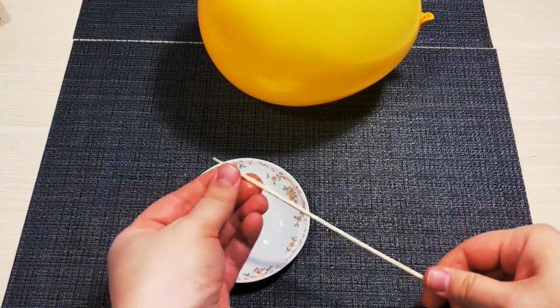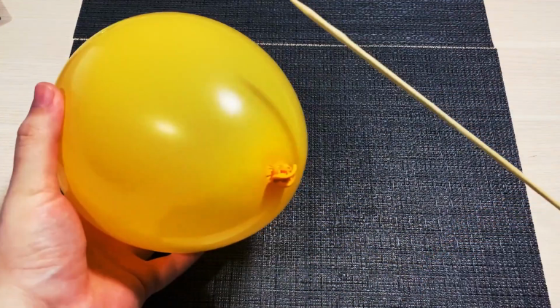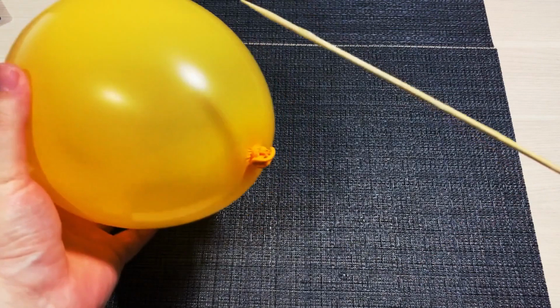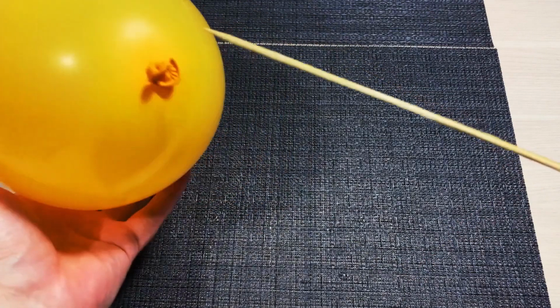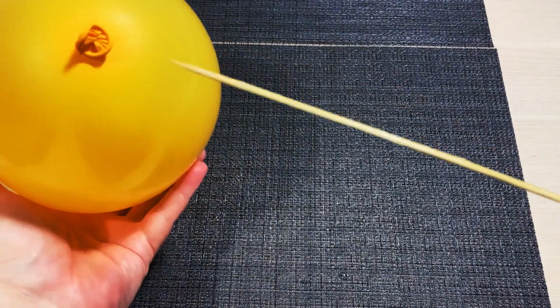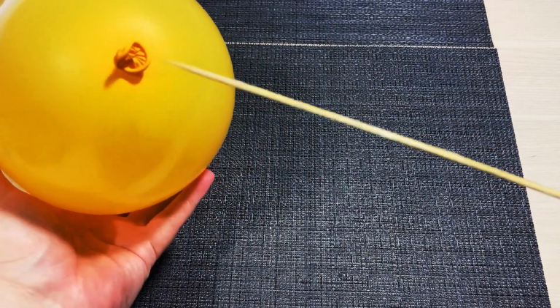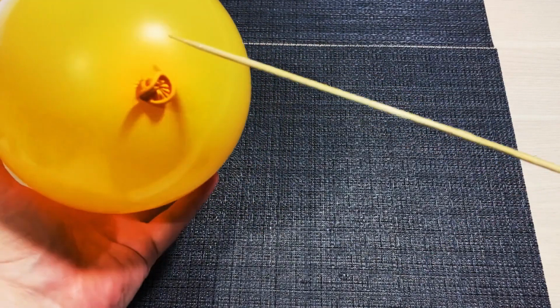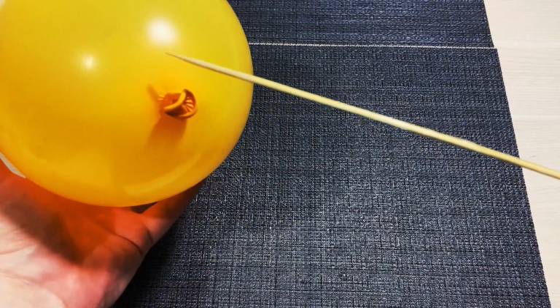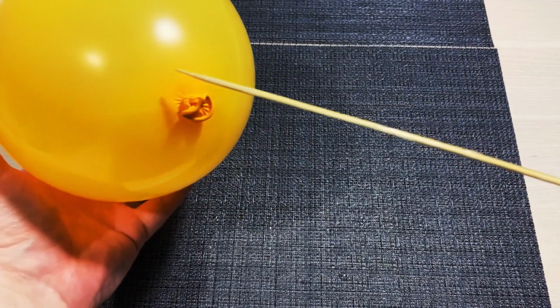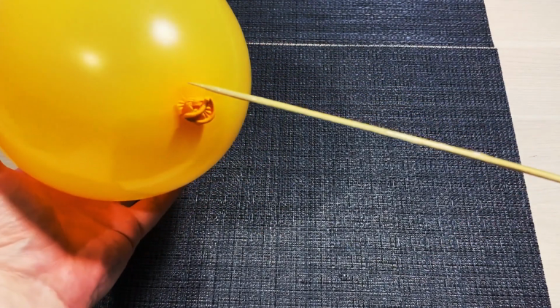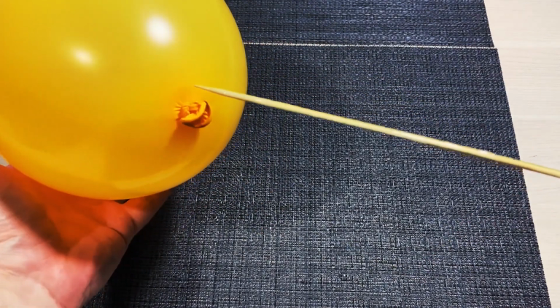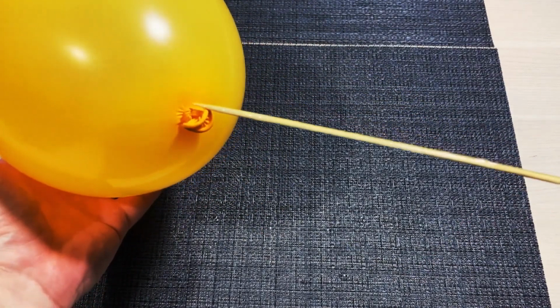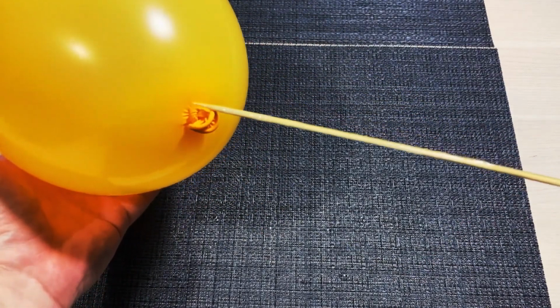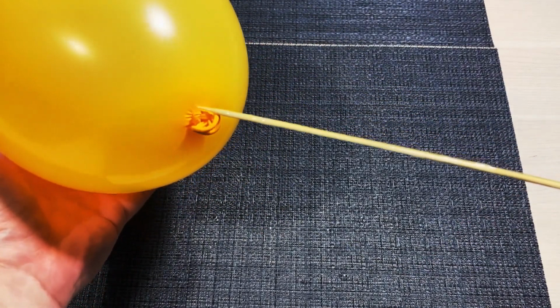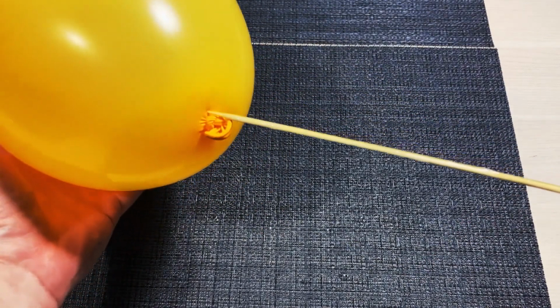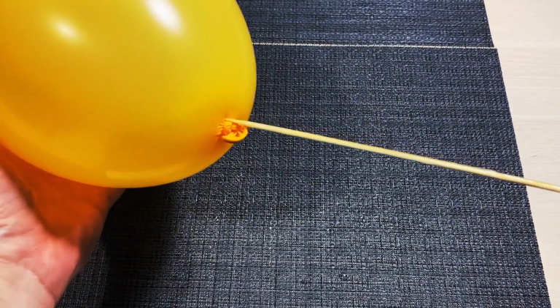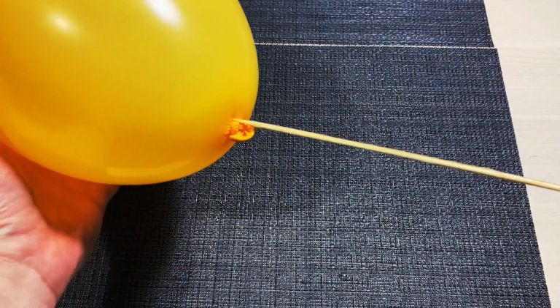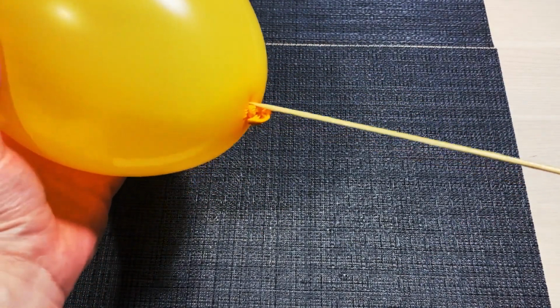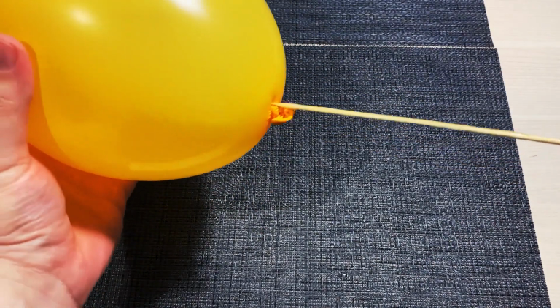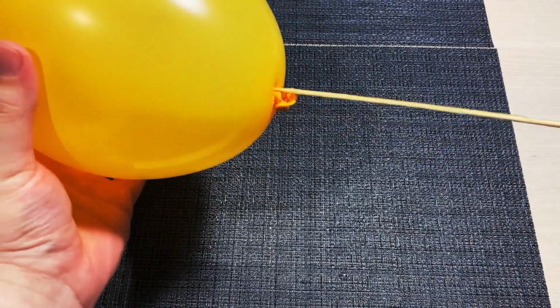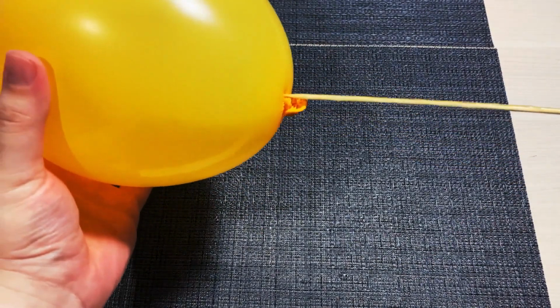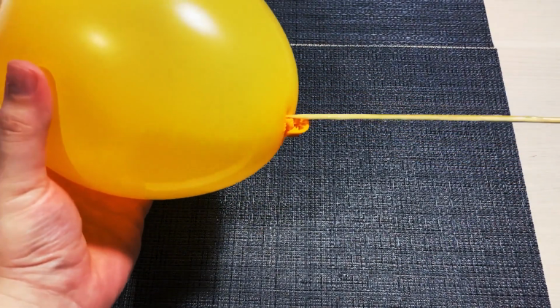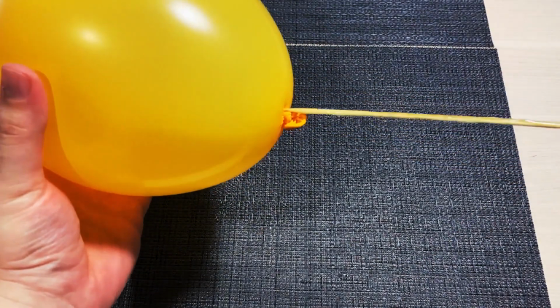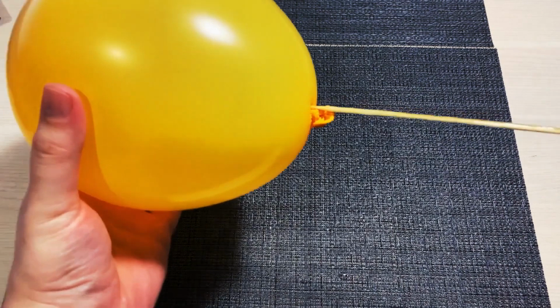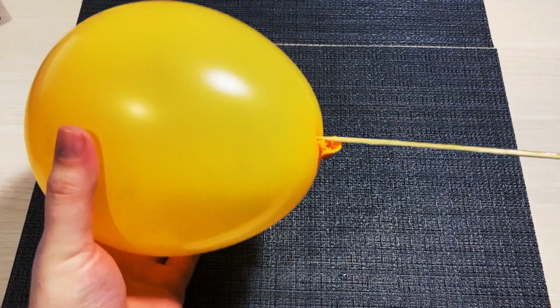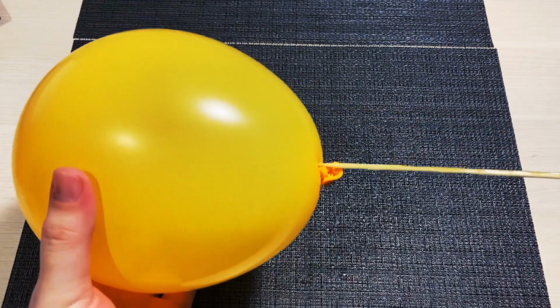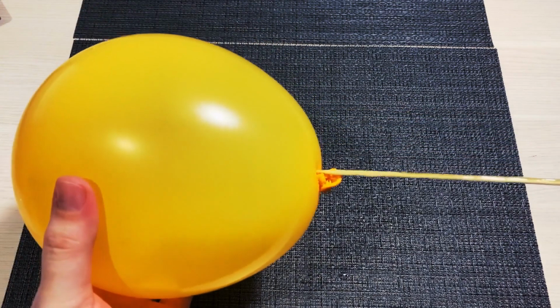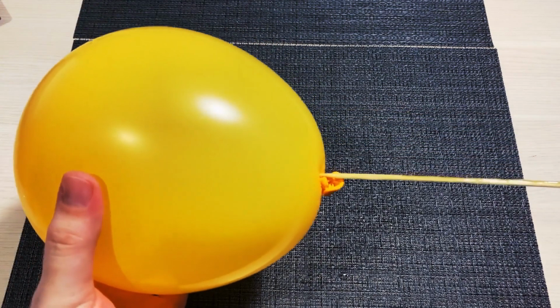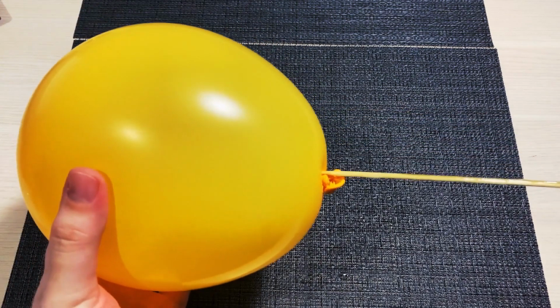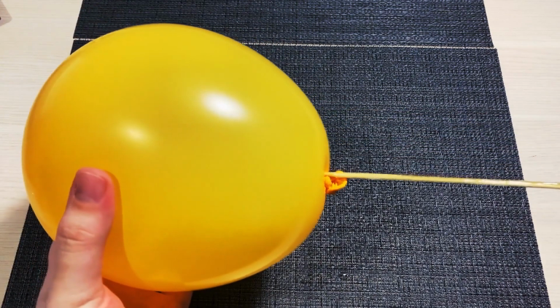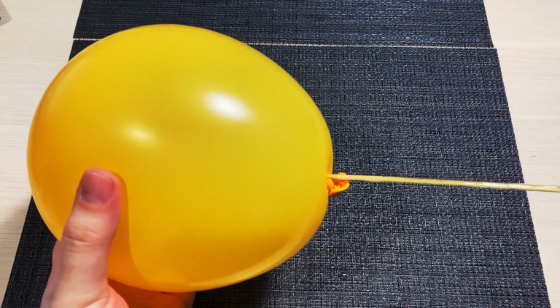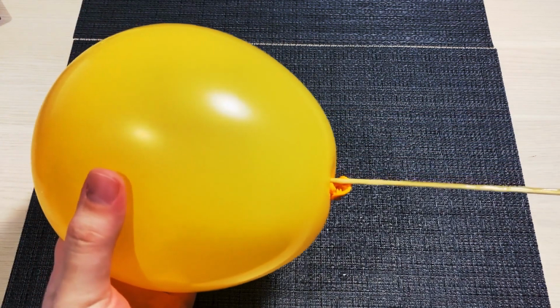Now, find this darker area near the knot where the balloon is less stretched. And just pierce it all the way through the top, like this.